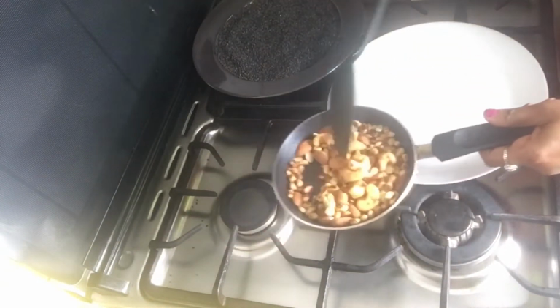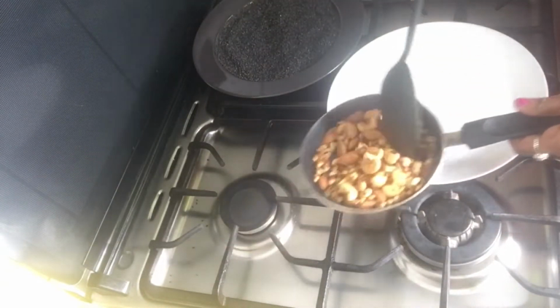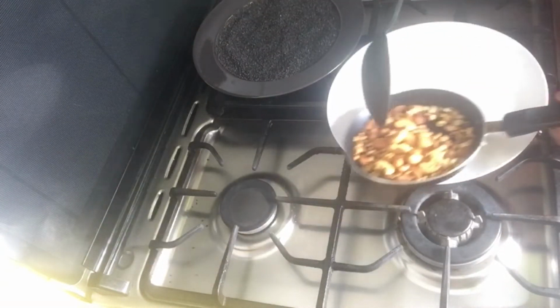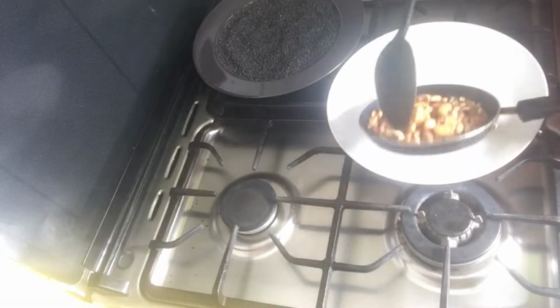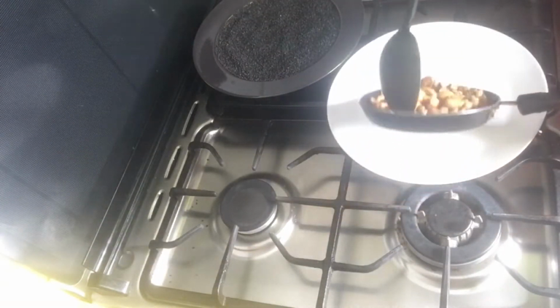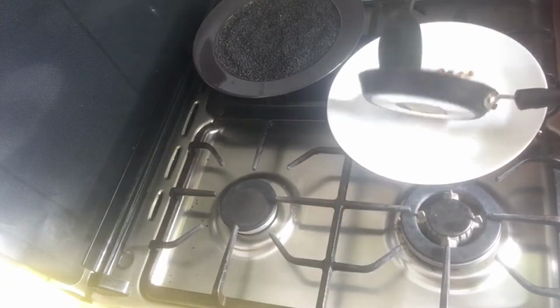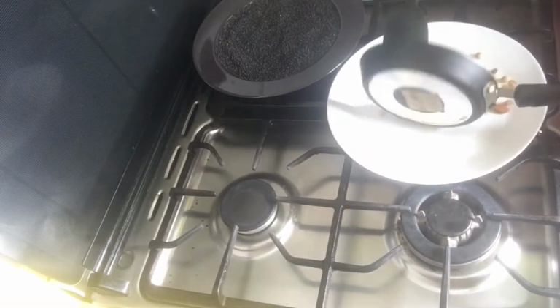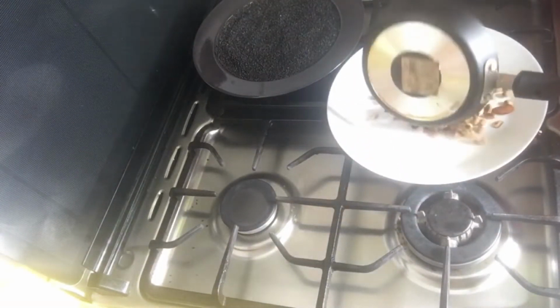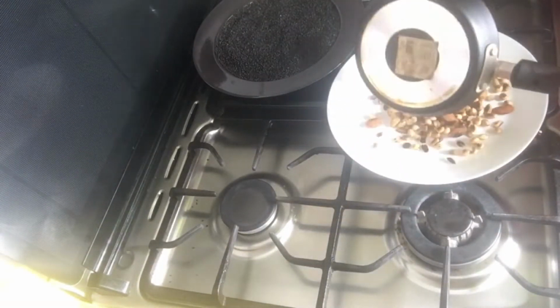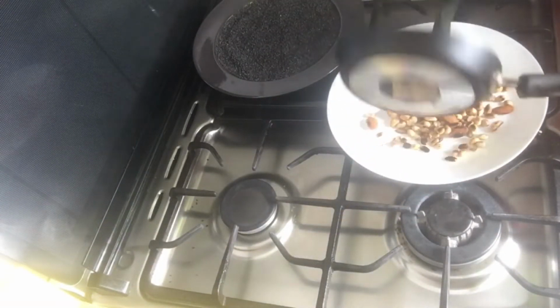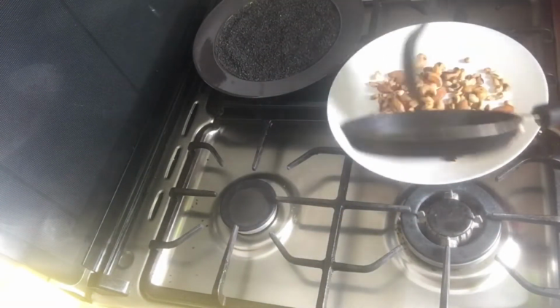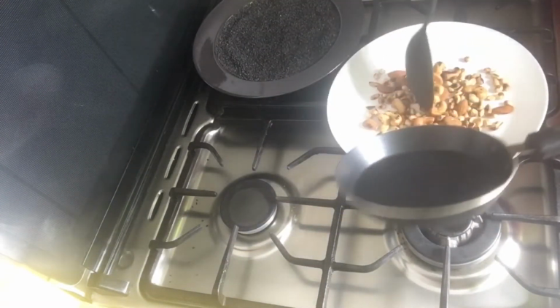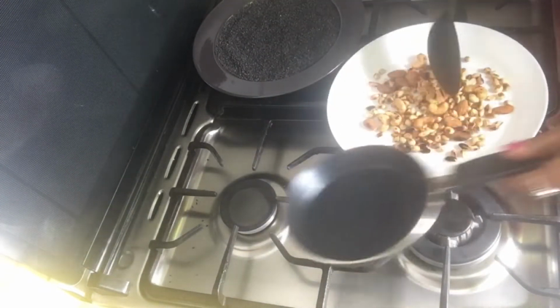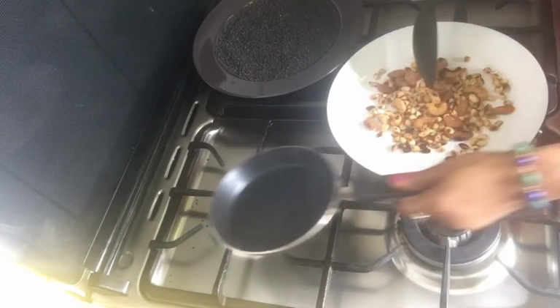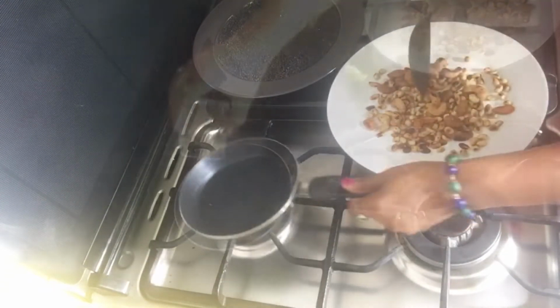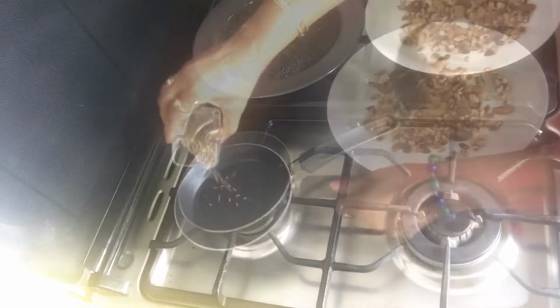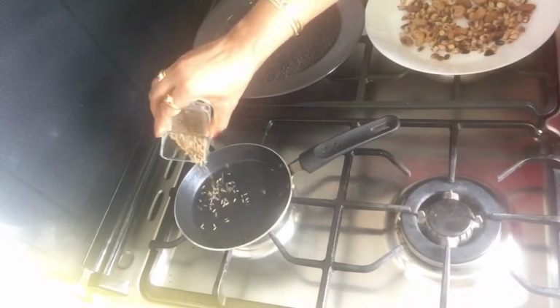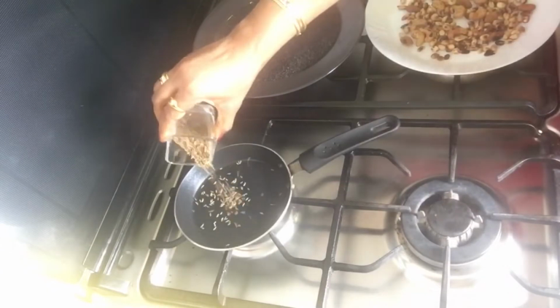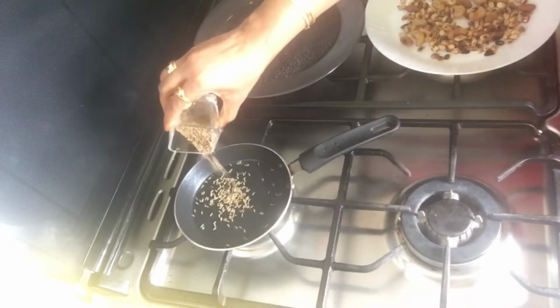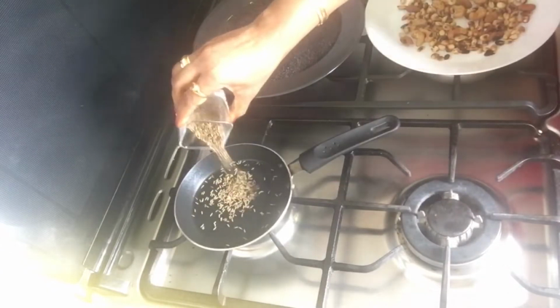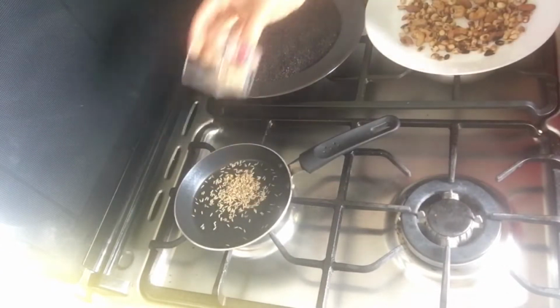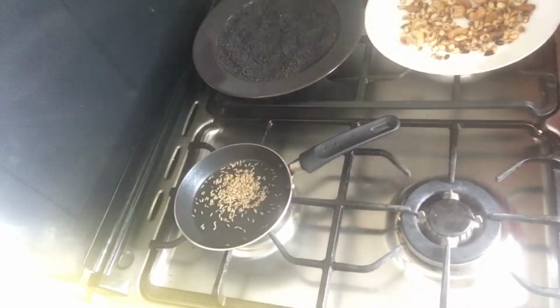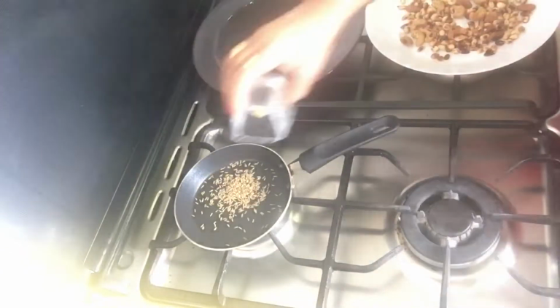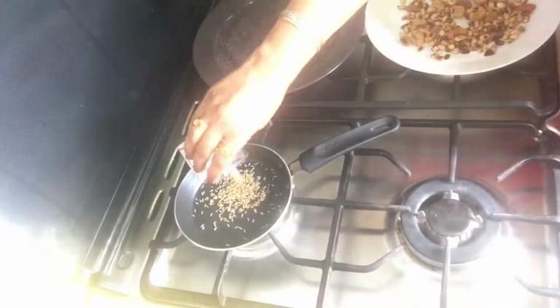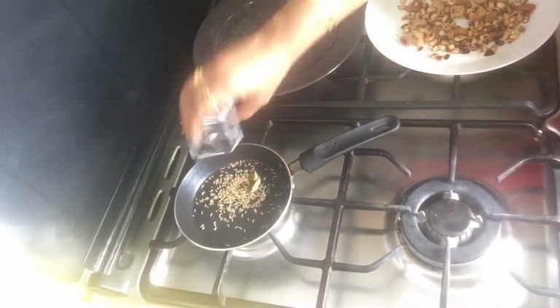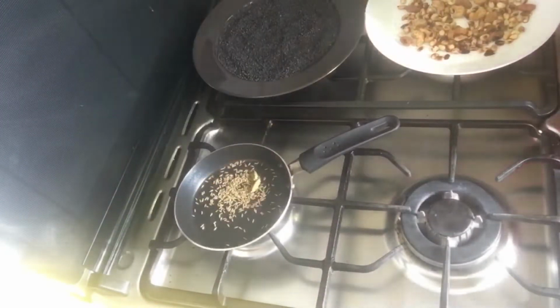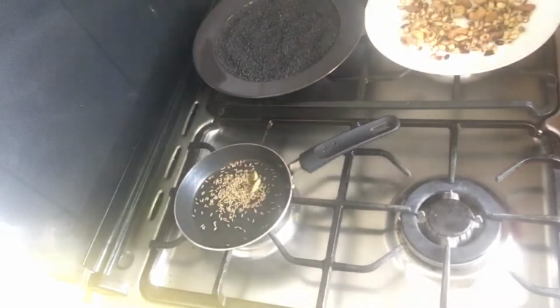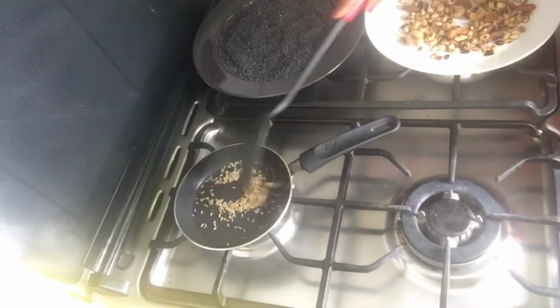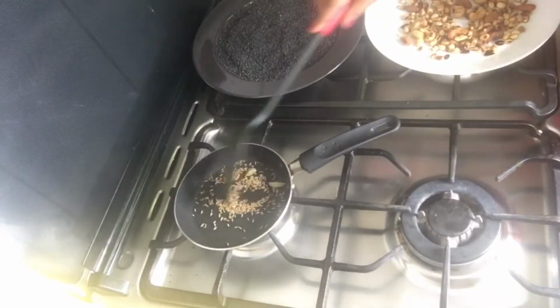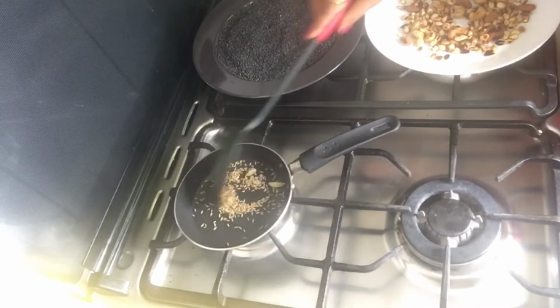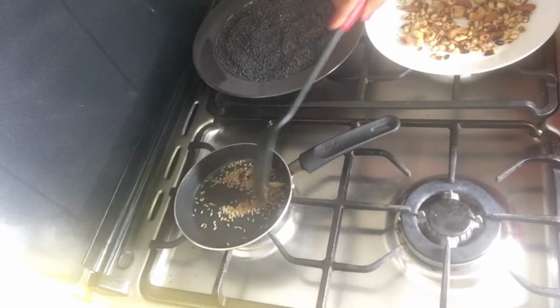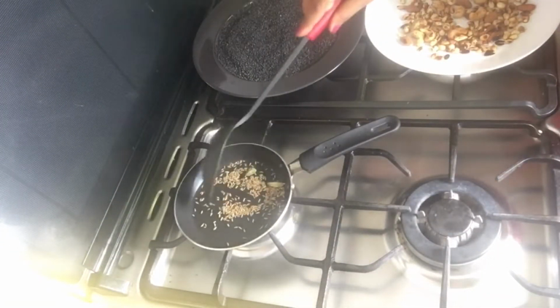This is for us. Let's mix it with the pan. Let's mix it with the jeera.